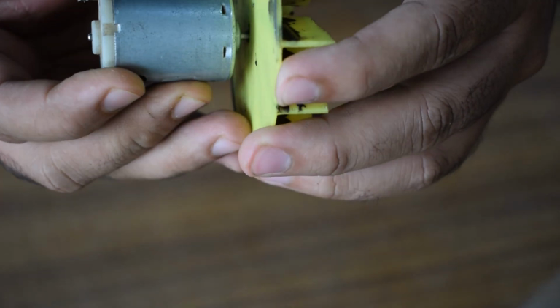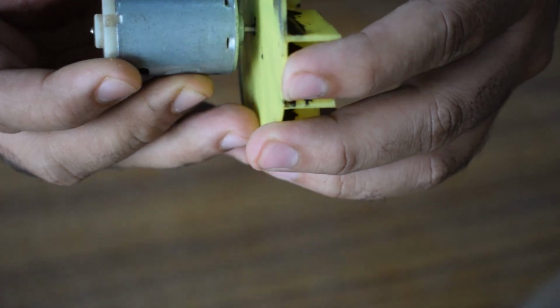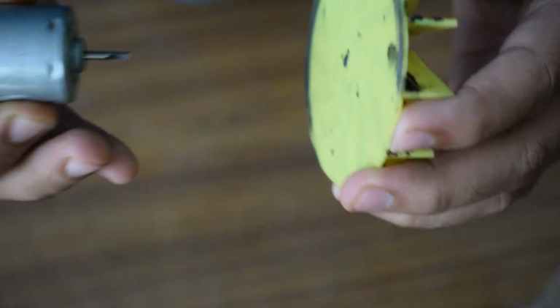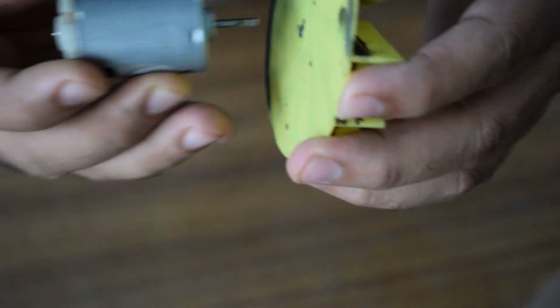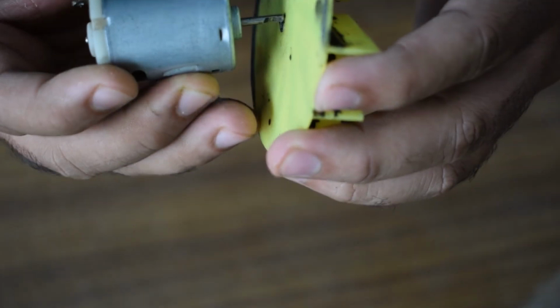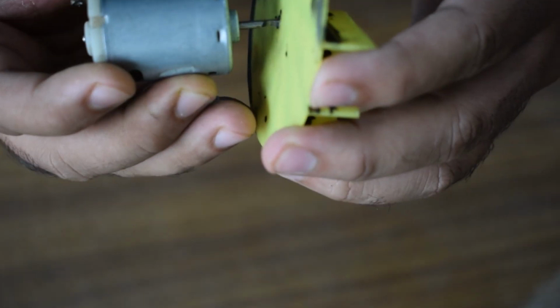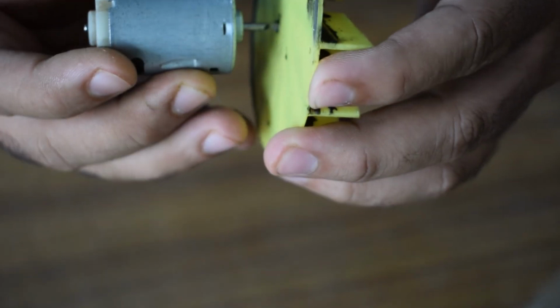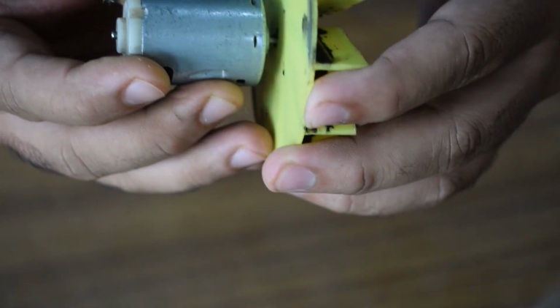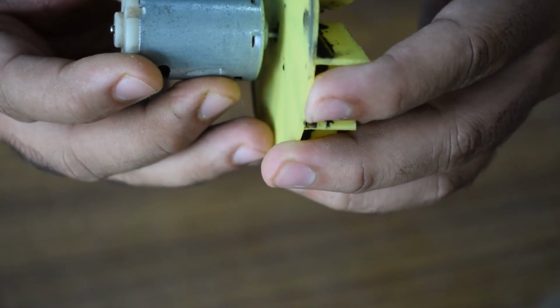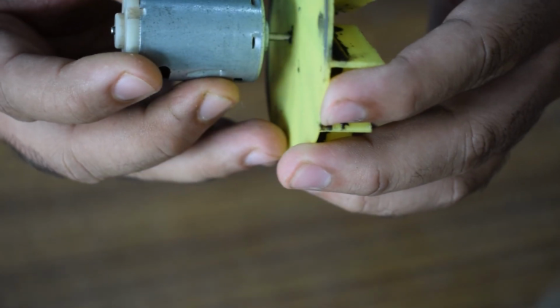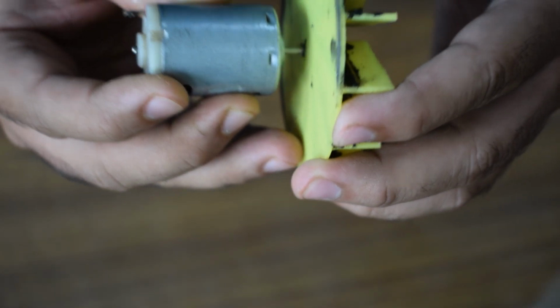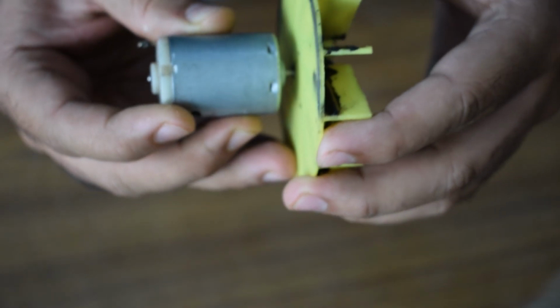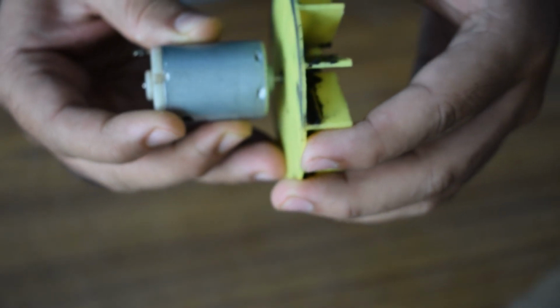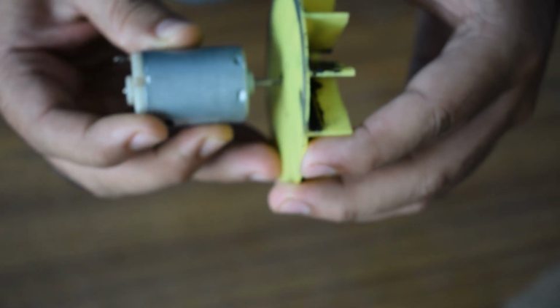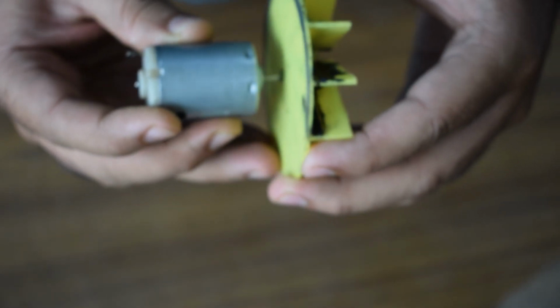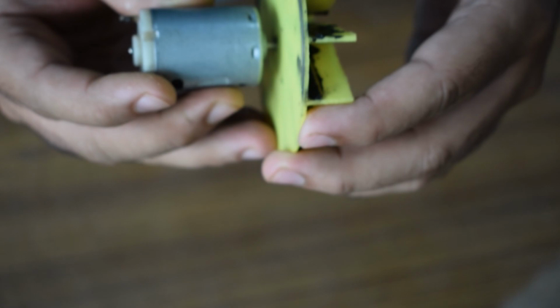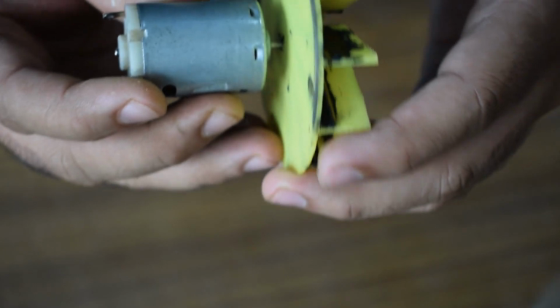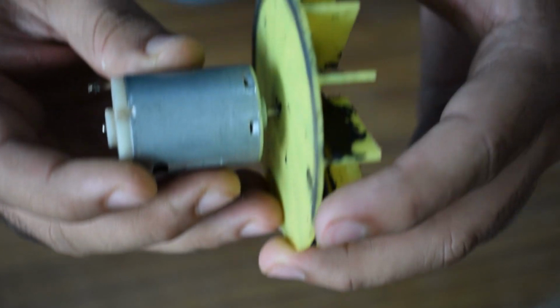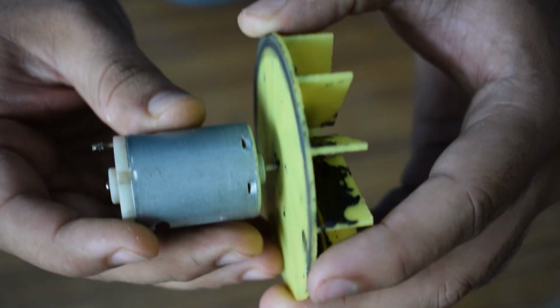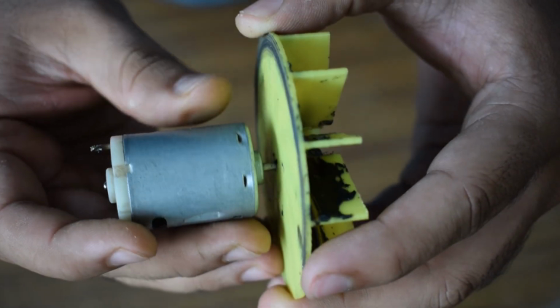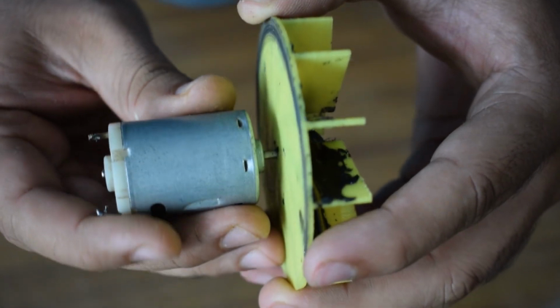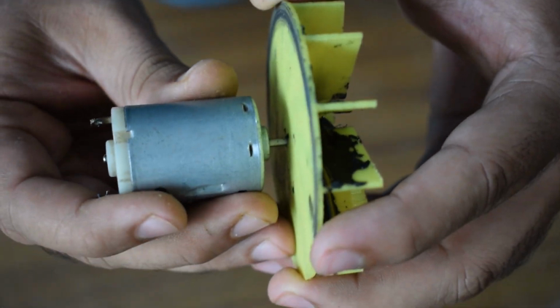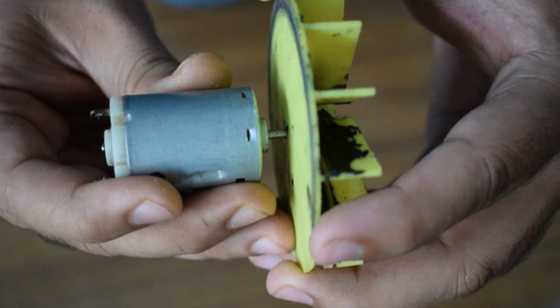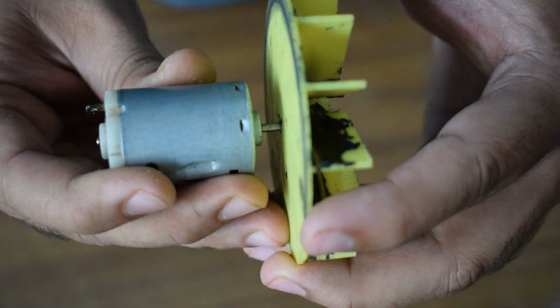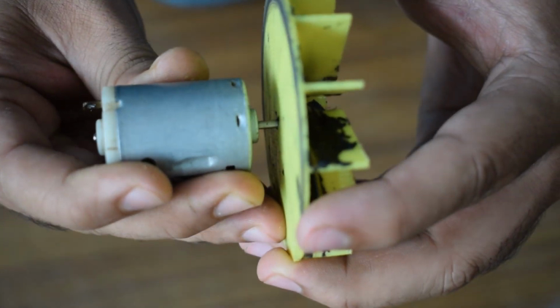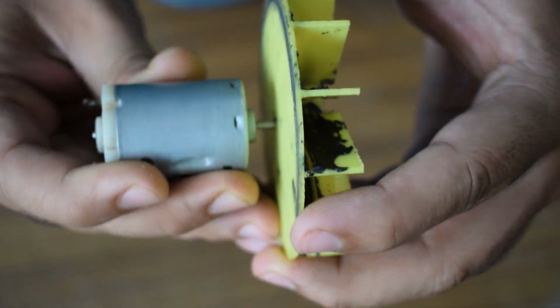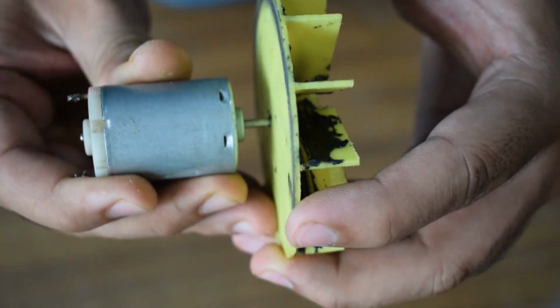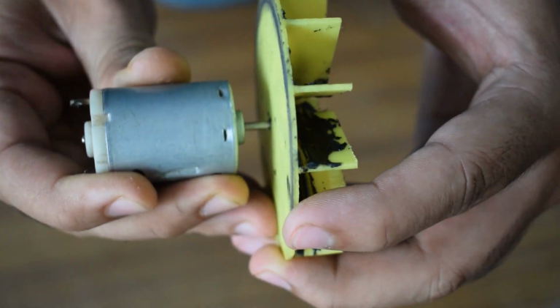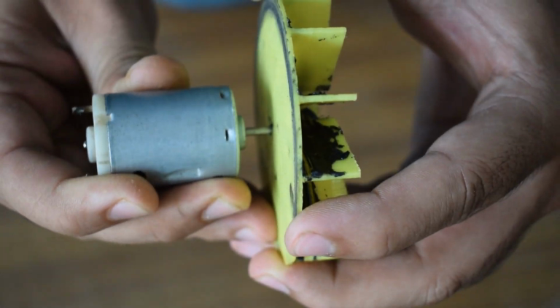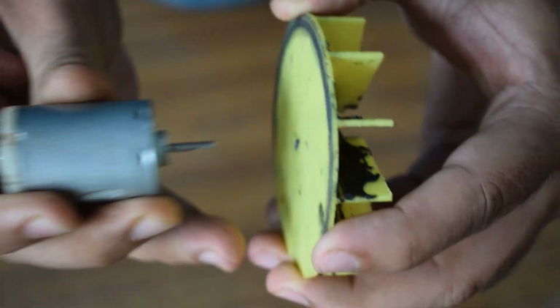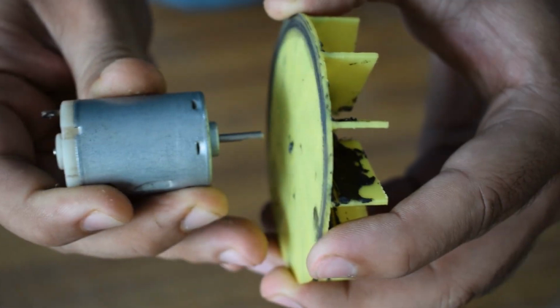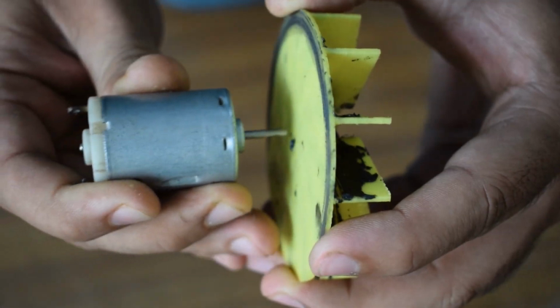In this video, I have modified and 3D printed a more practical design for the vacuum cleaner.